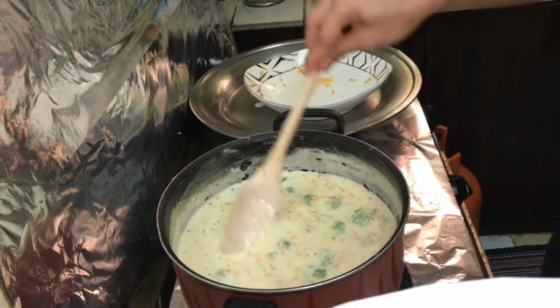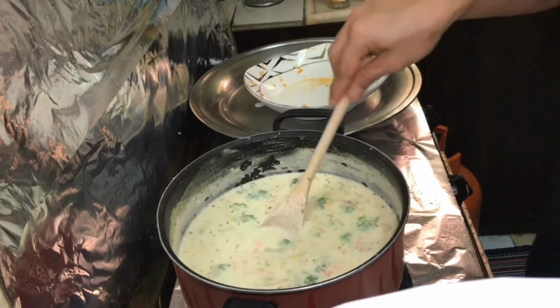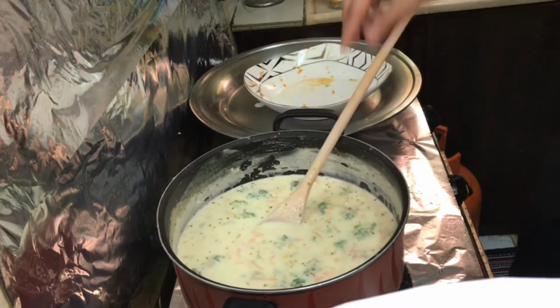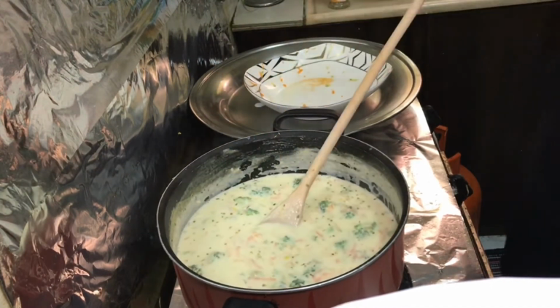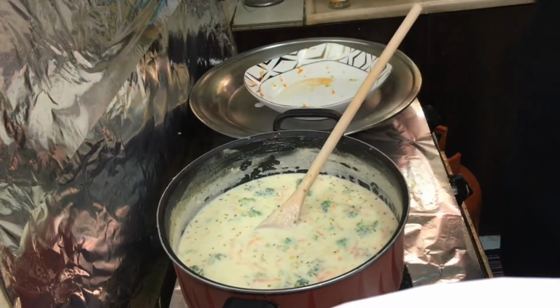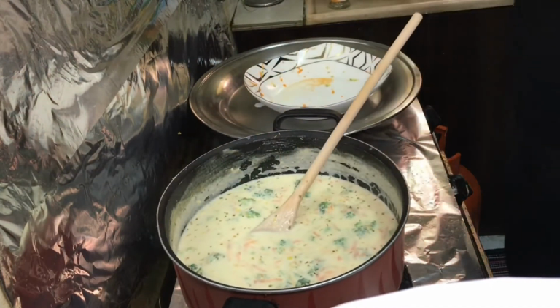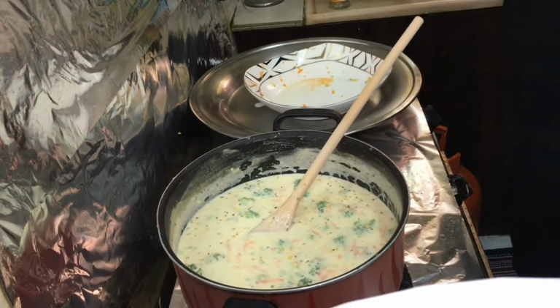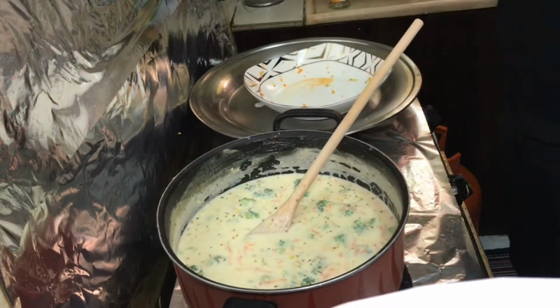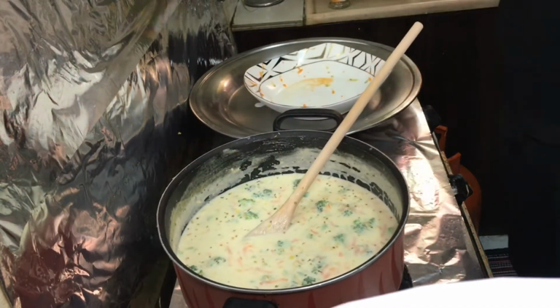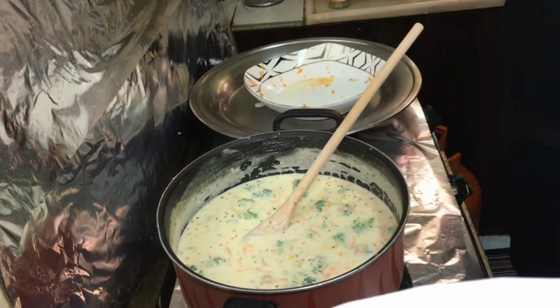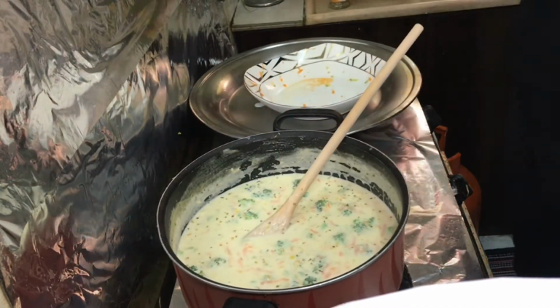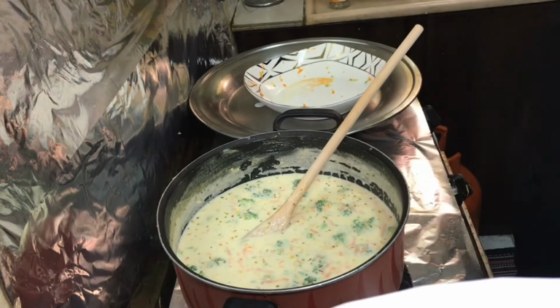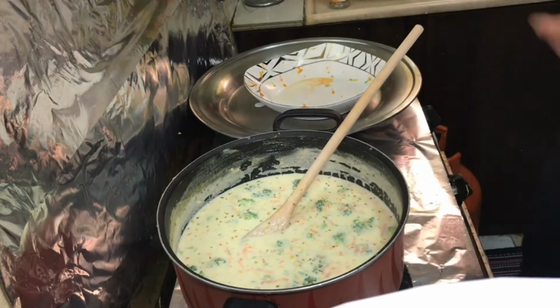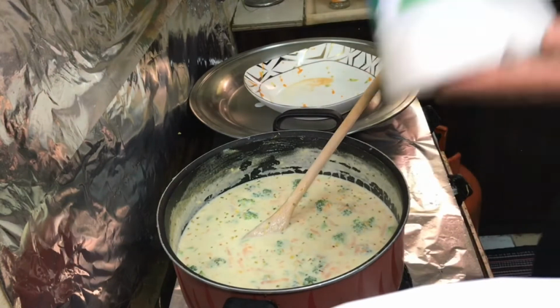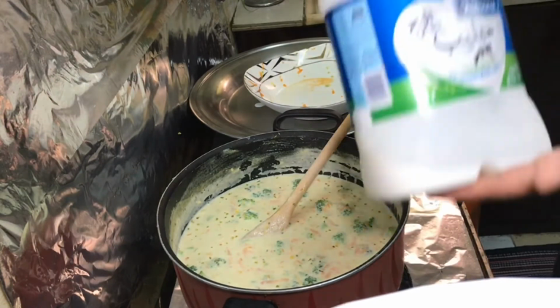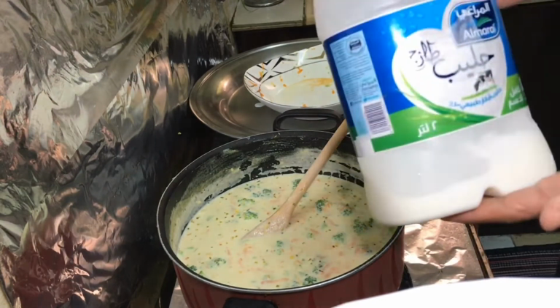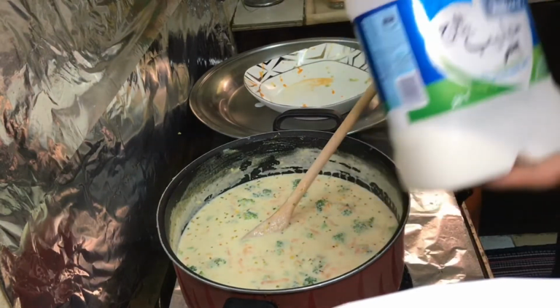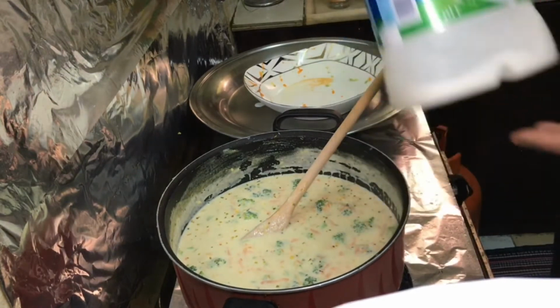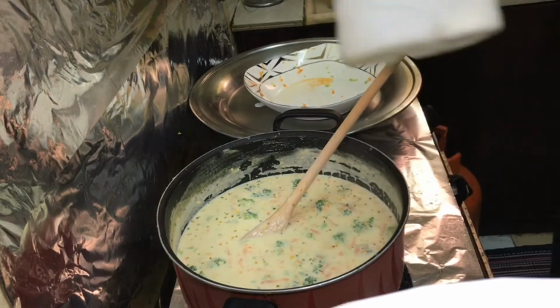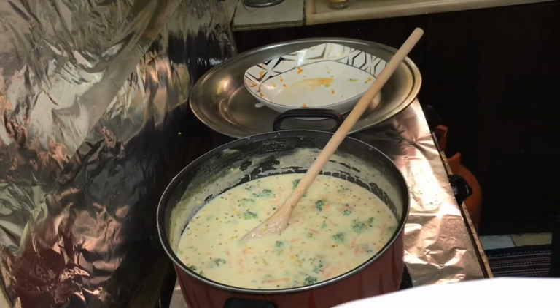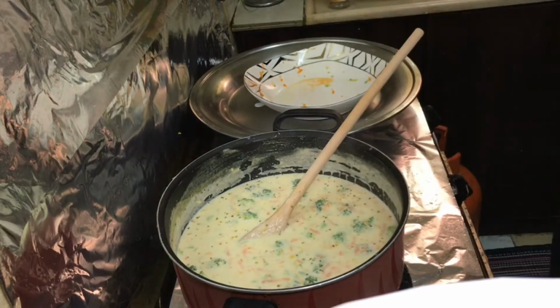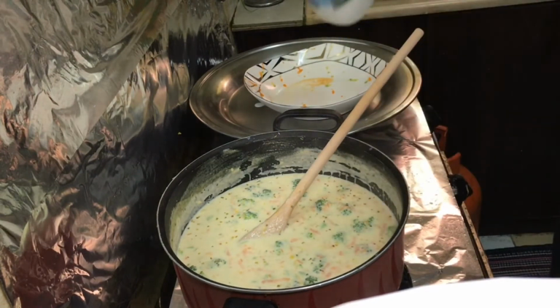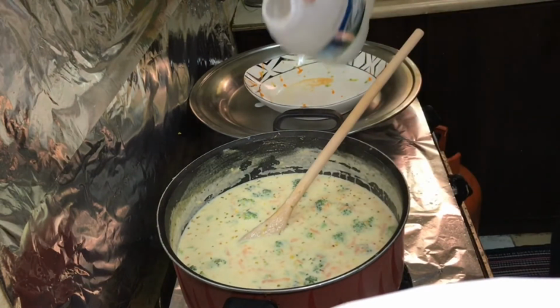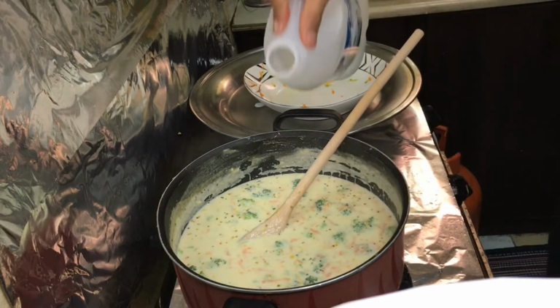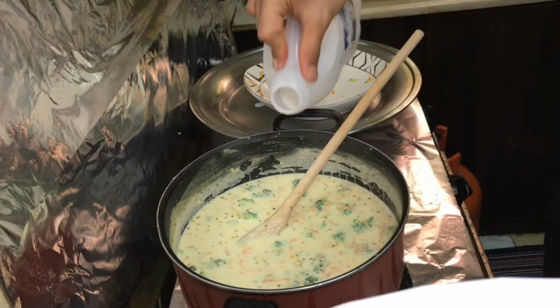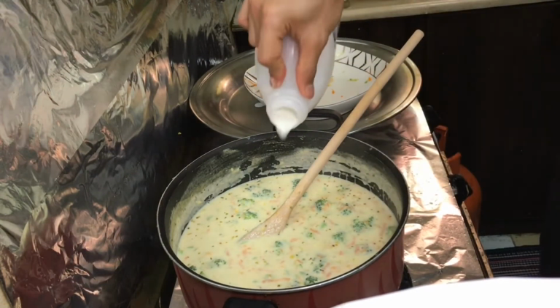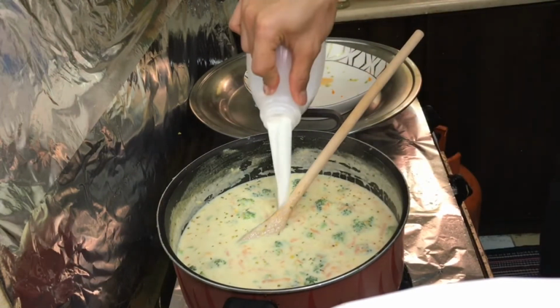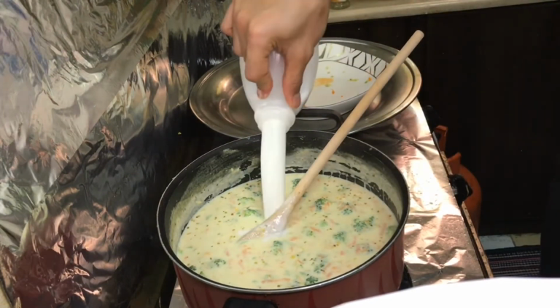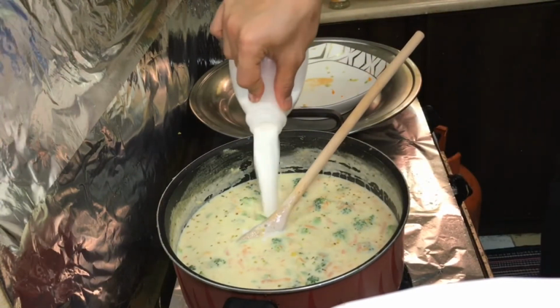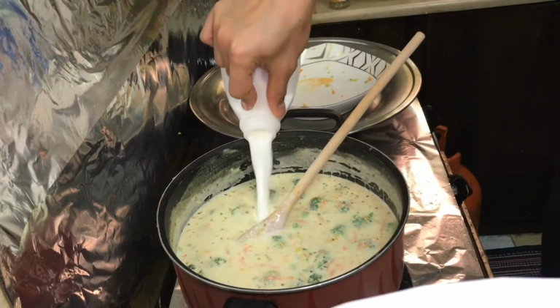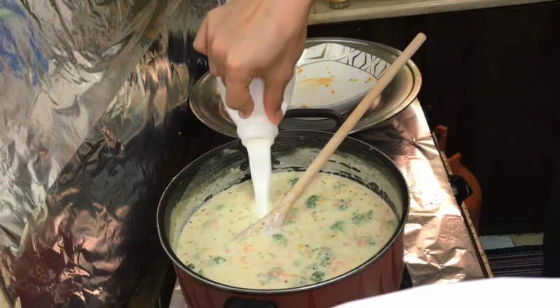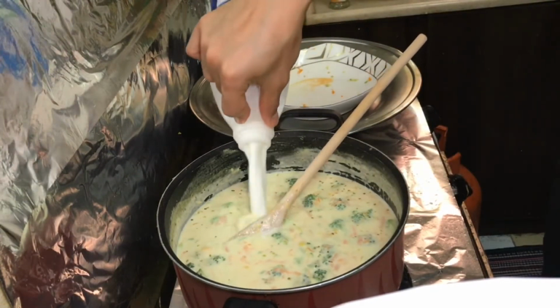We have the remaining milk — you can just pour it all in and let it boil. It's ready to be cooked.